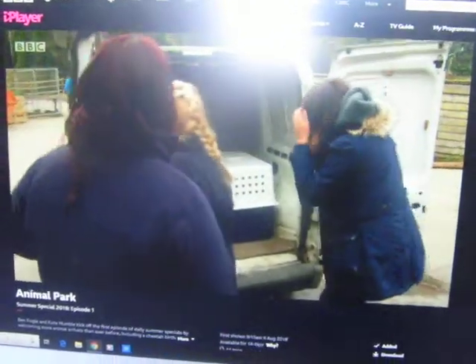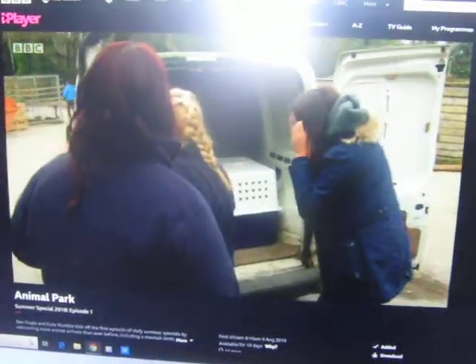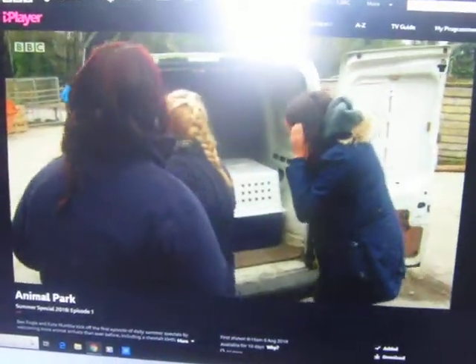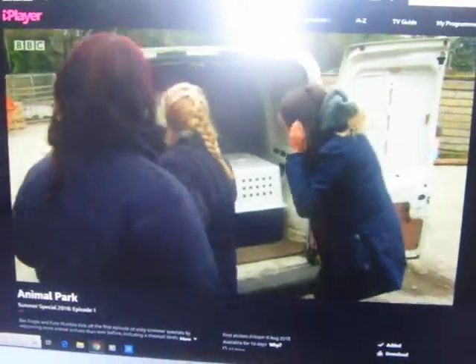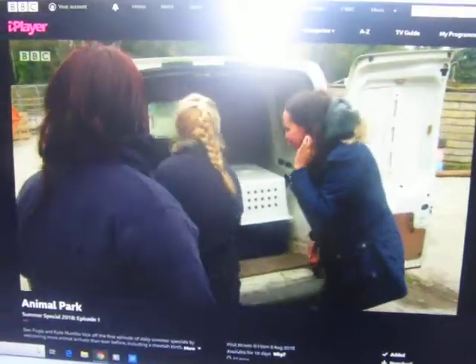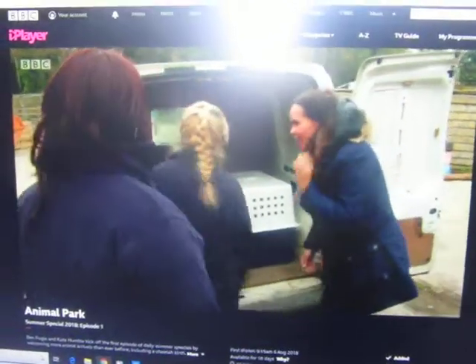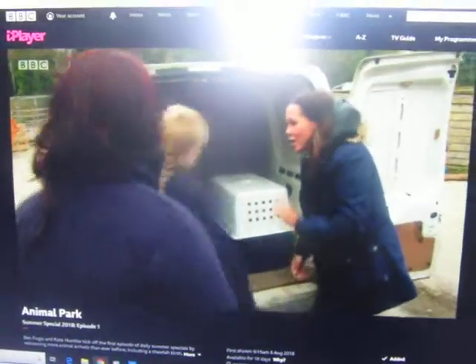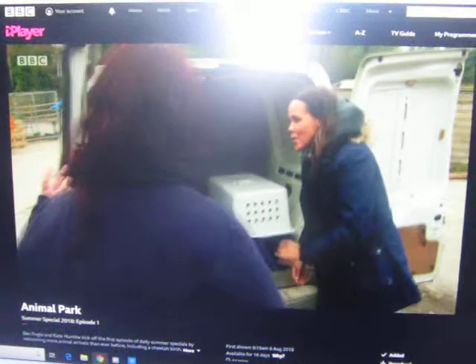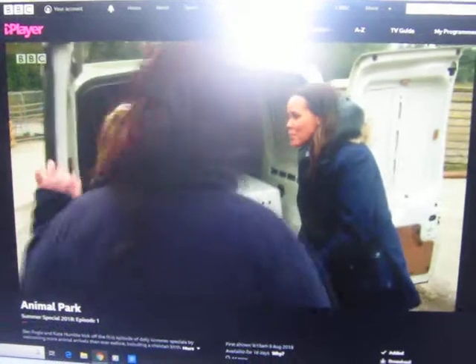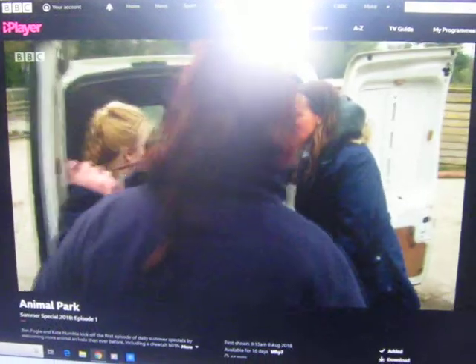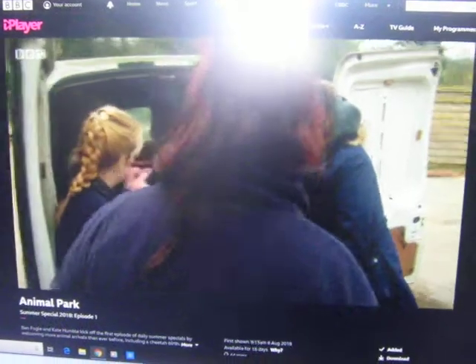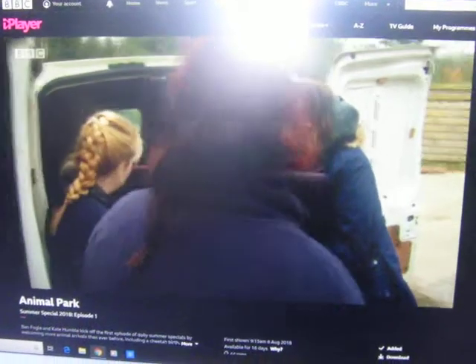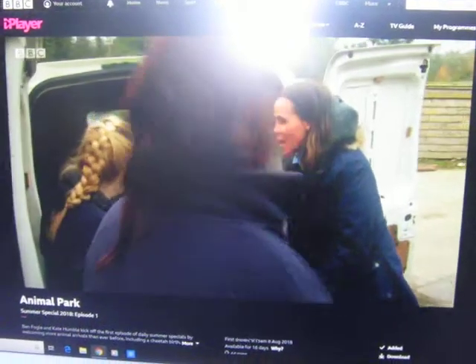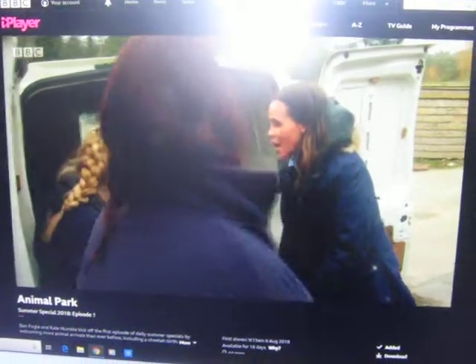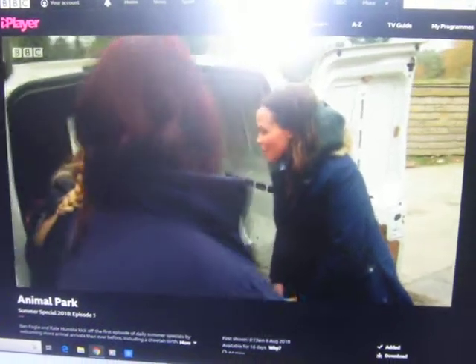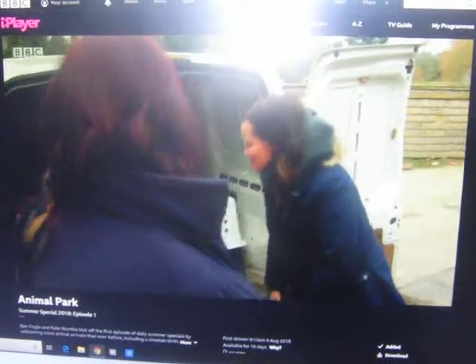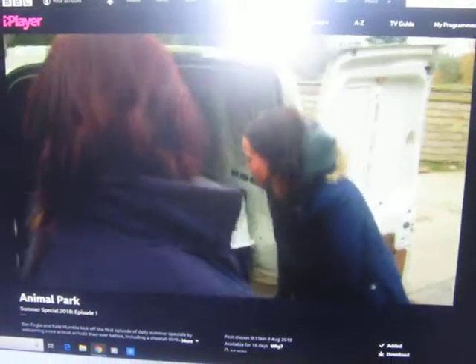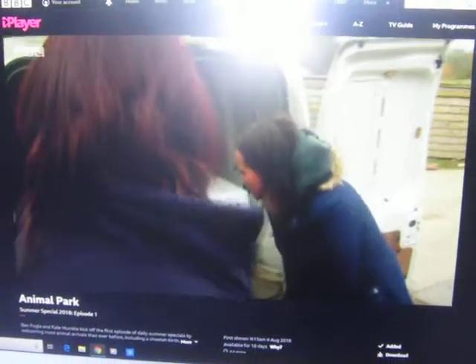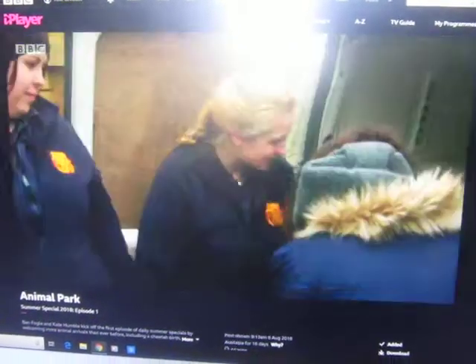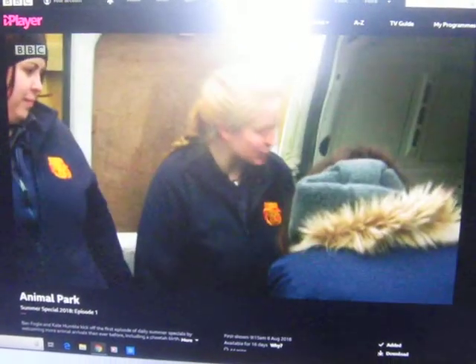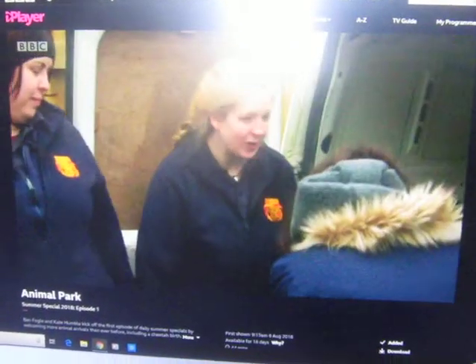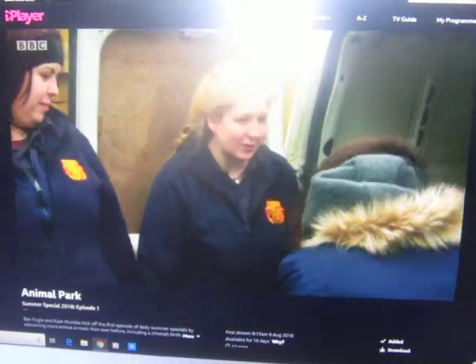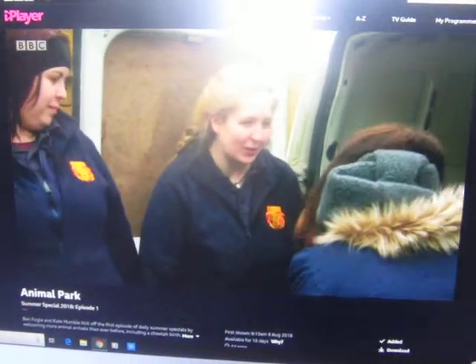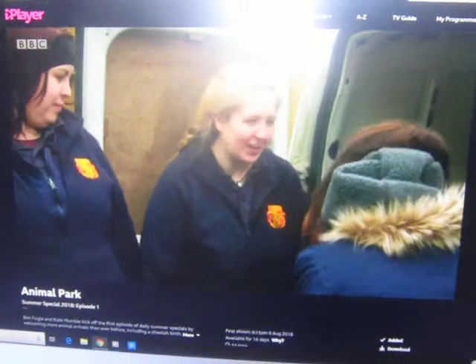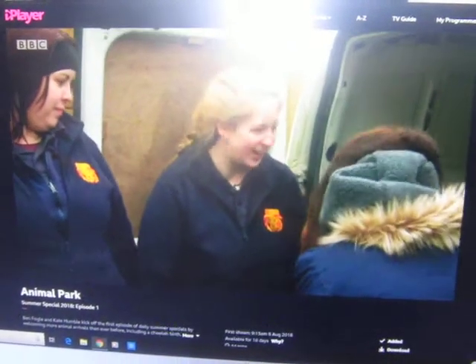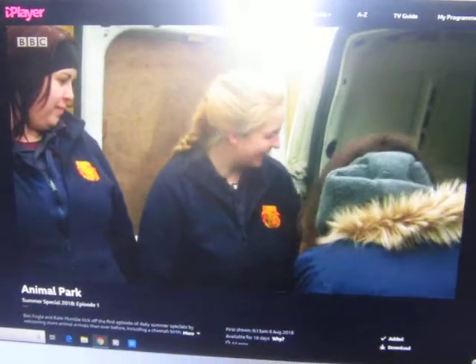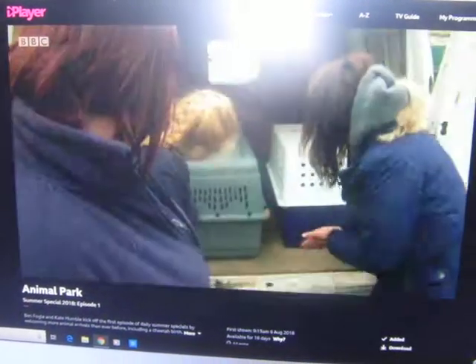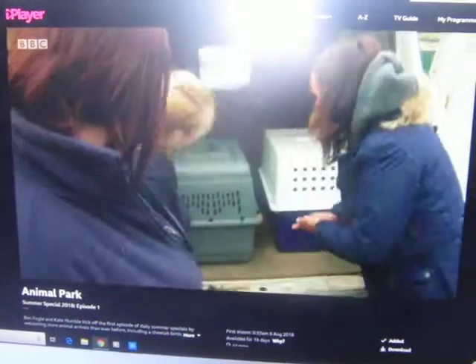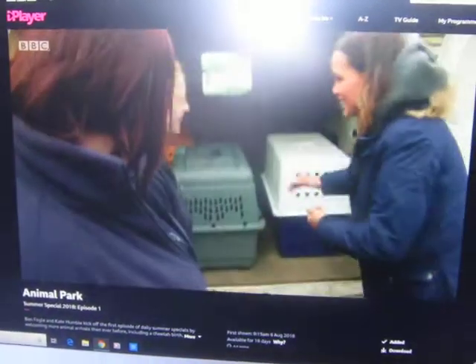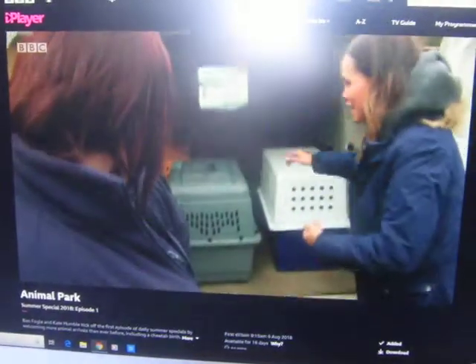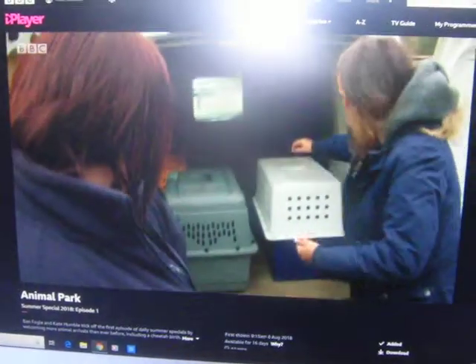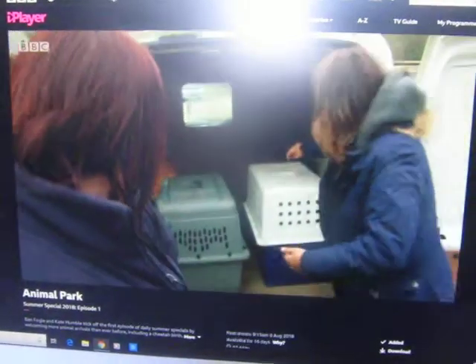So here we have three new Humboldt penguins to join our colony. Let's get them in.